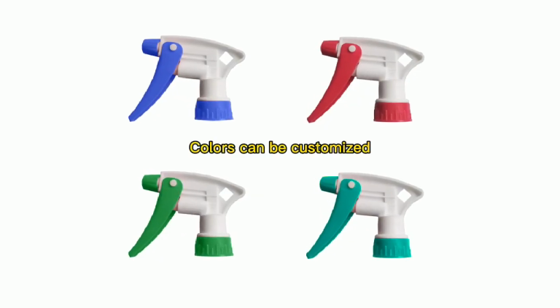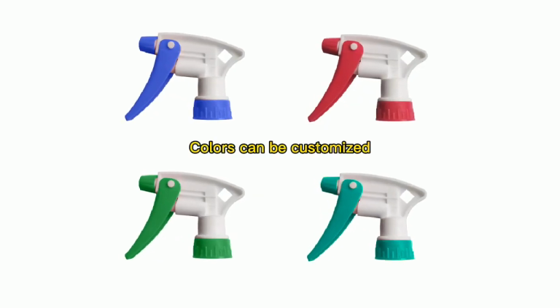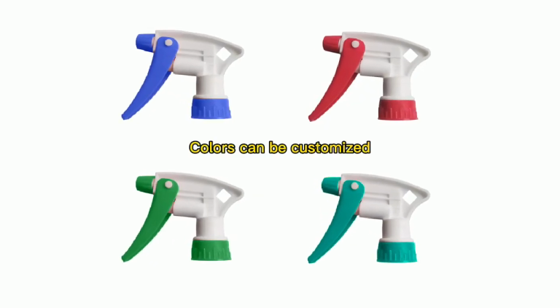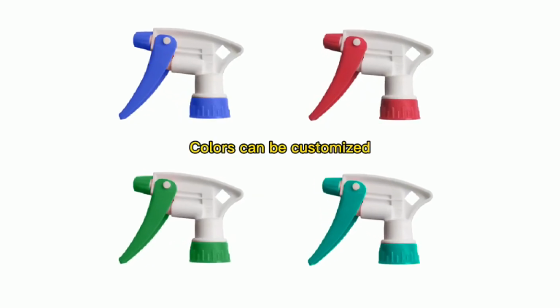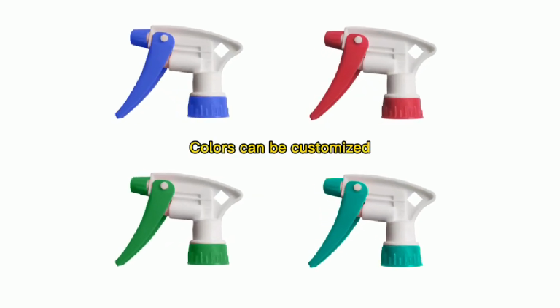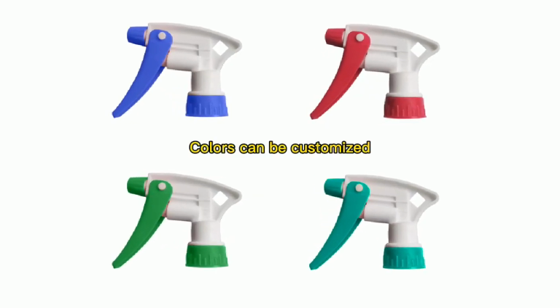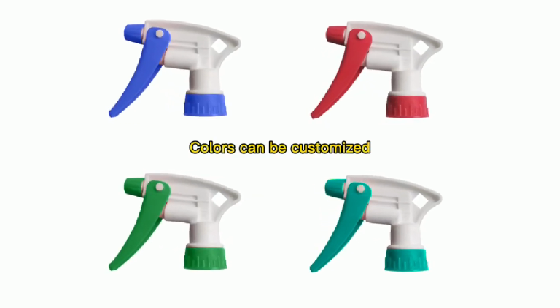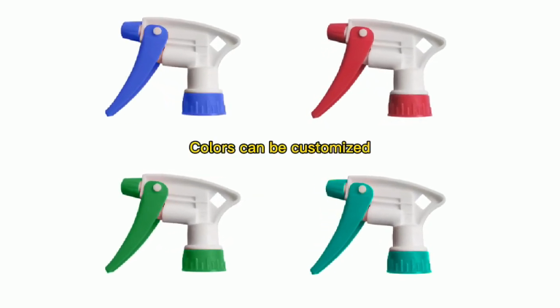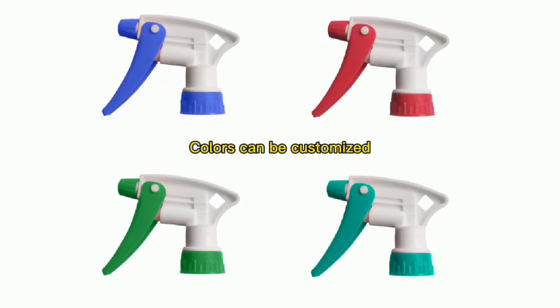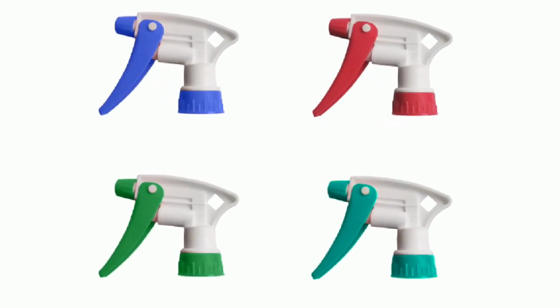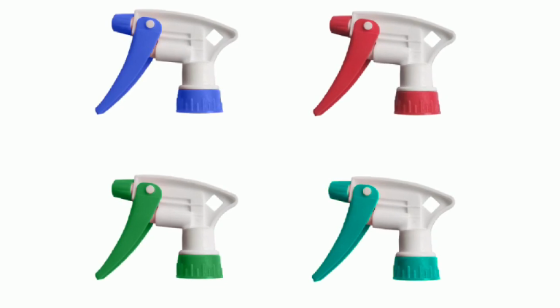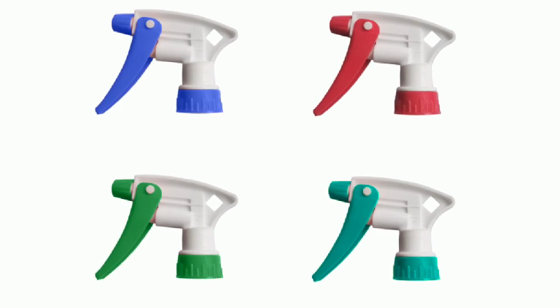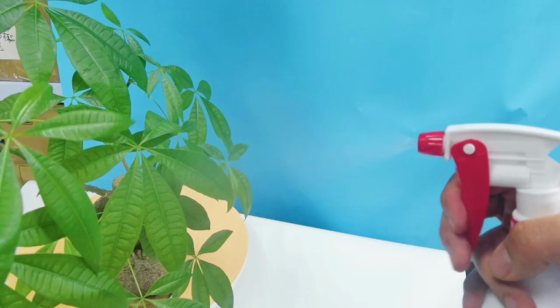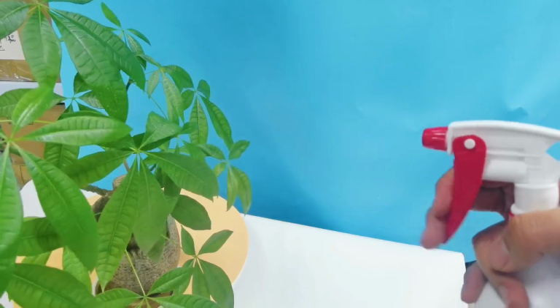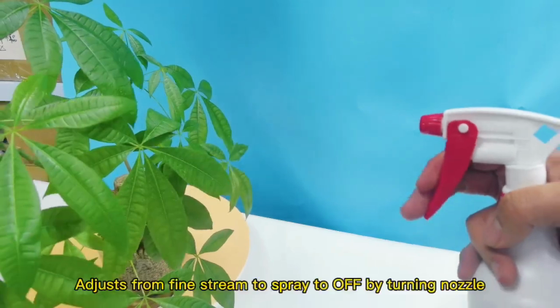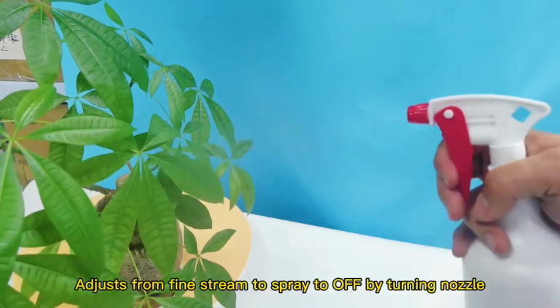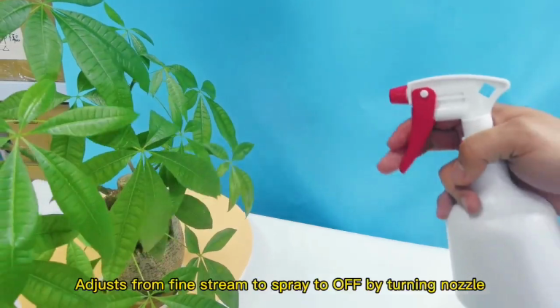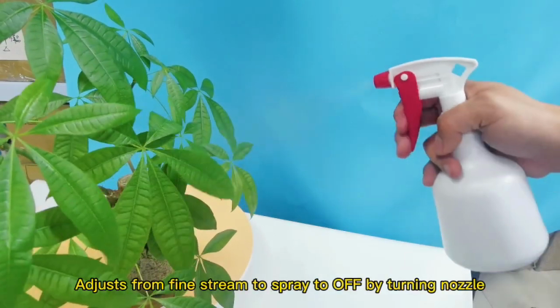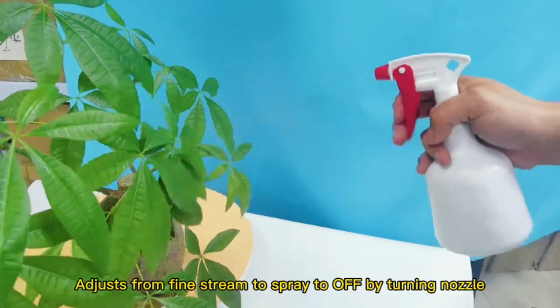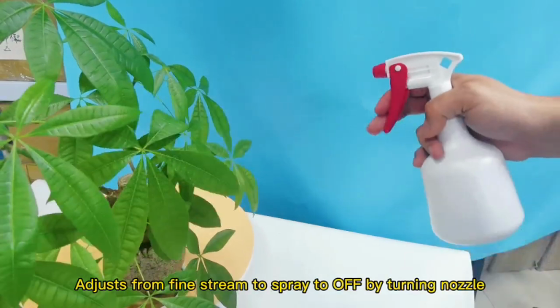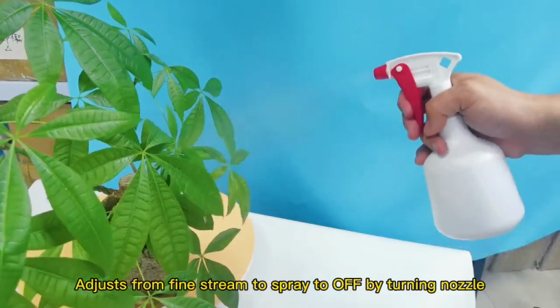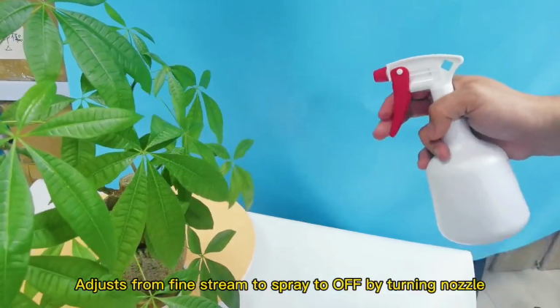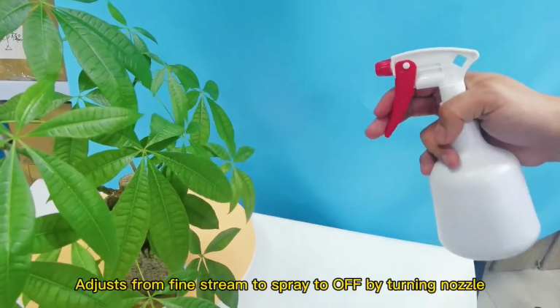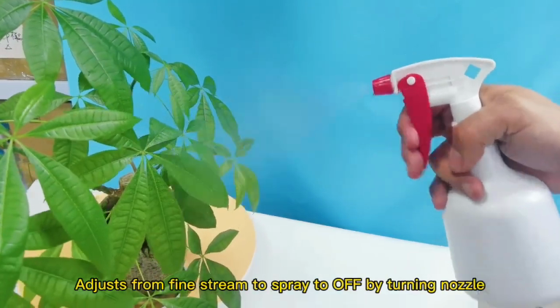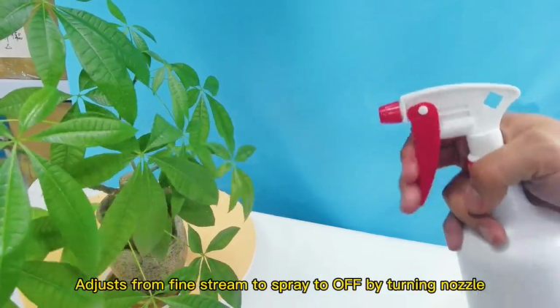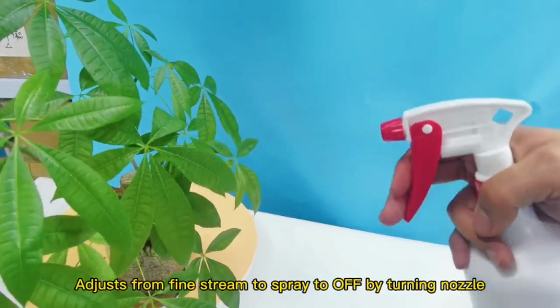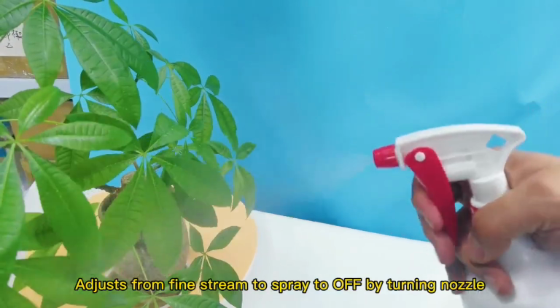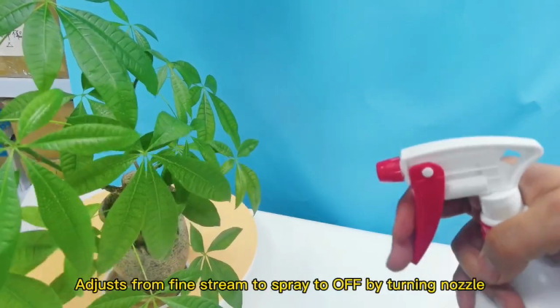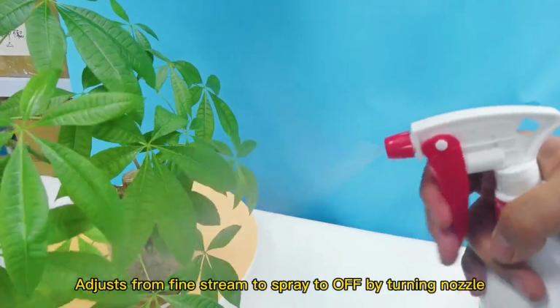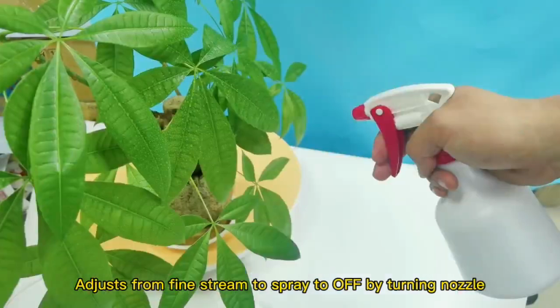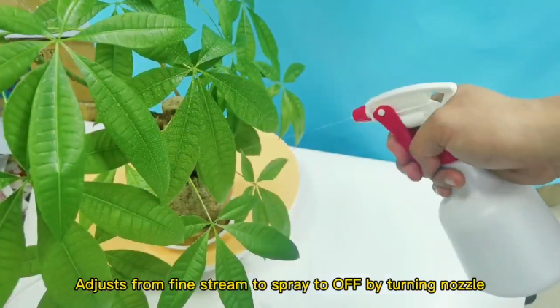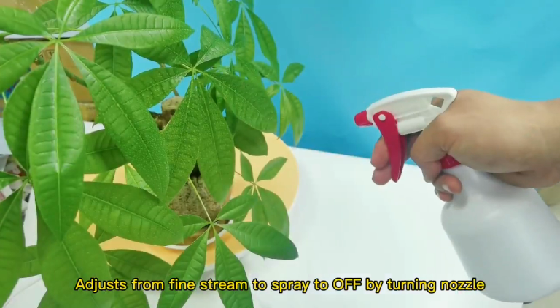Colors can be customized. Adjust from fine stream to spray, to off by turning the nozzle.